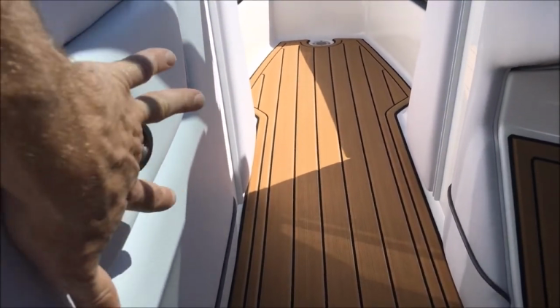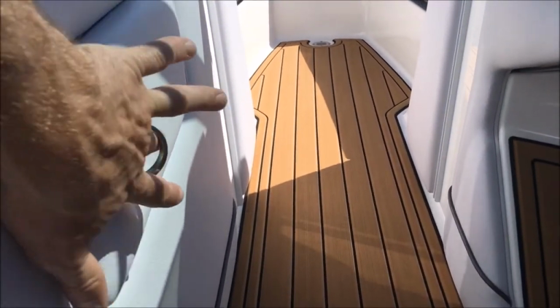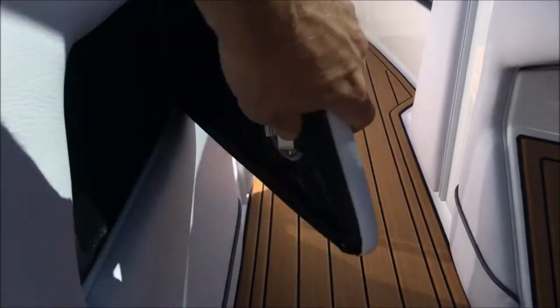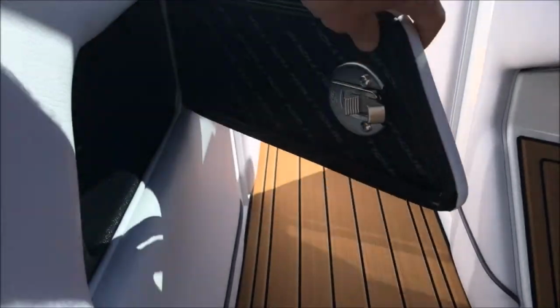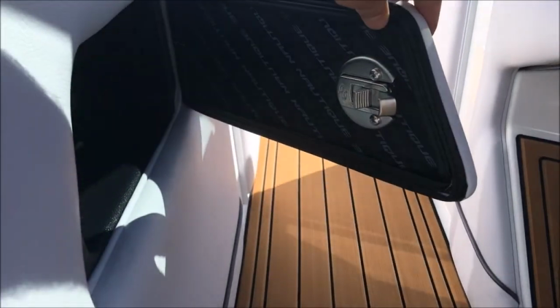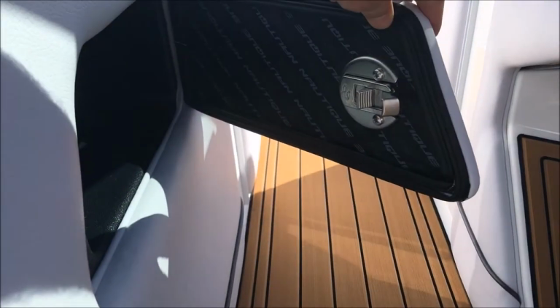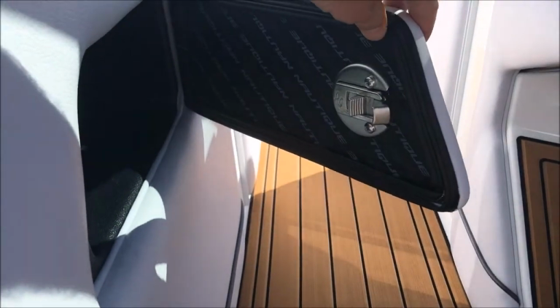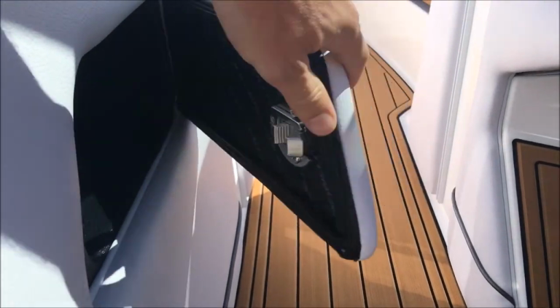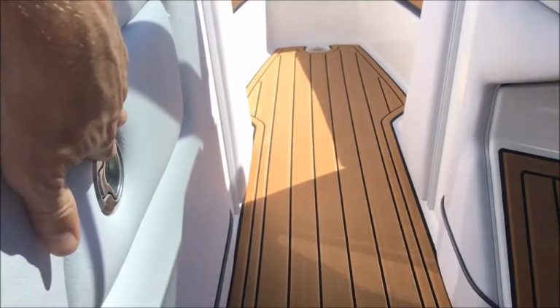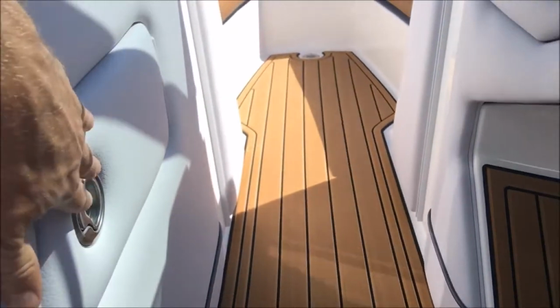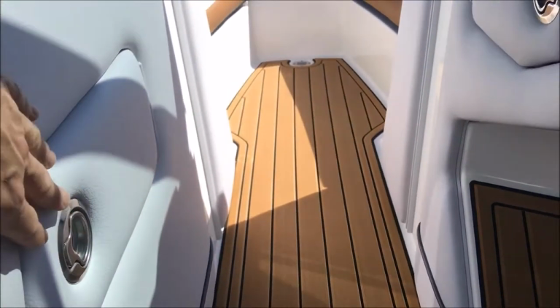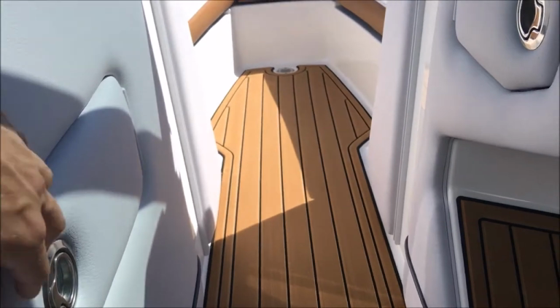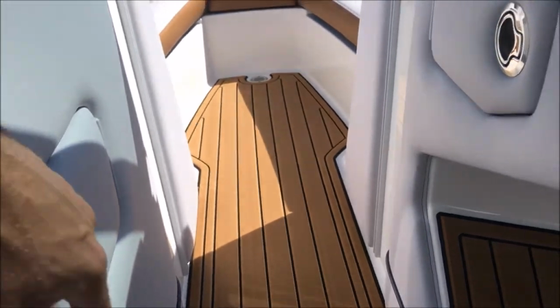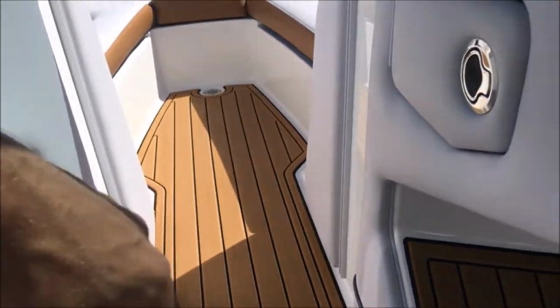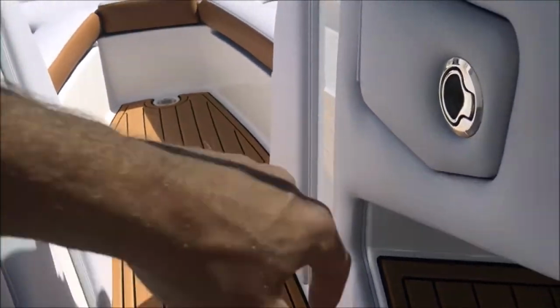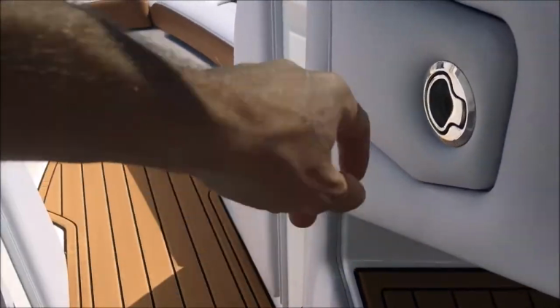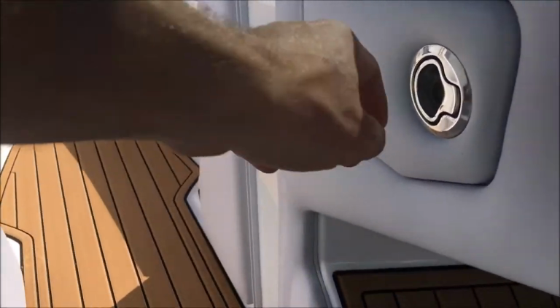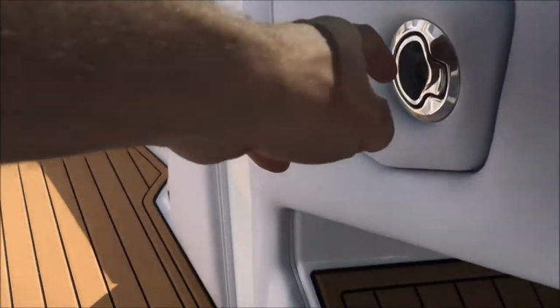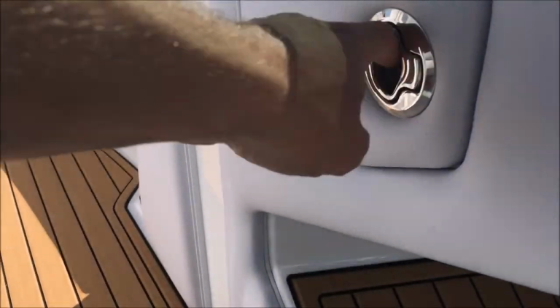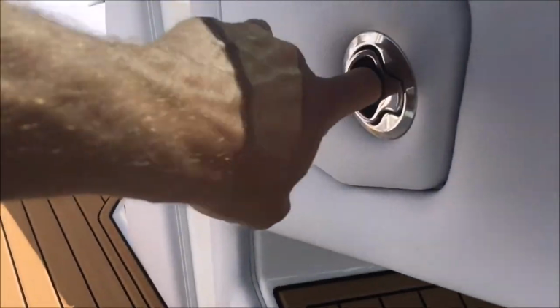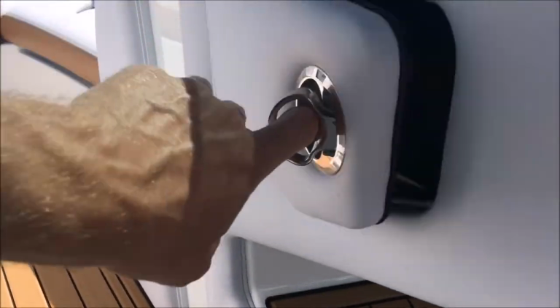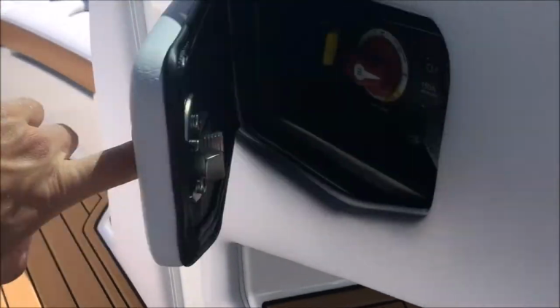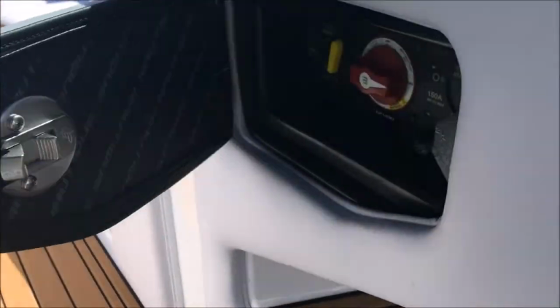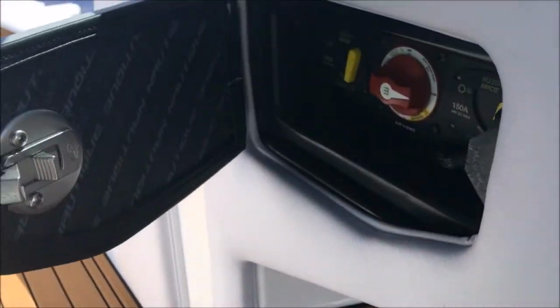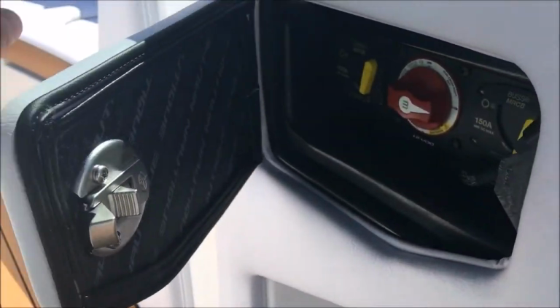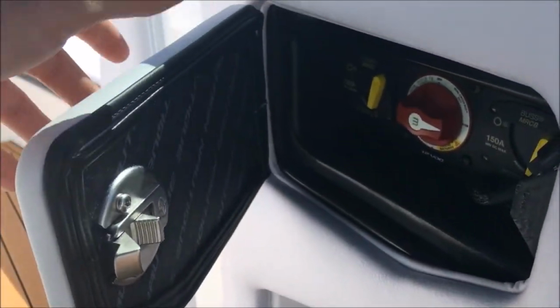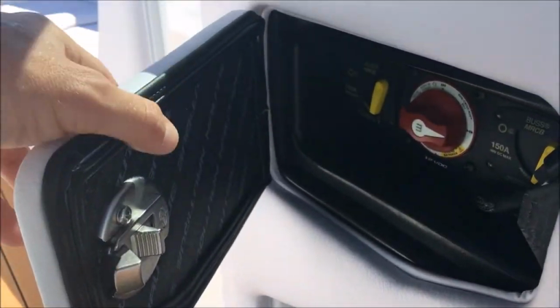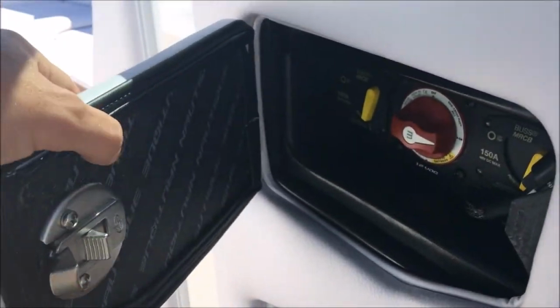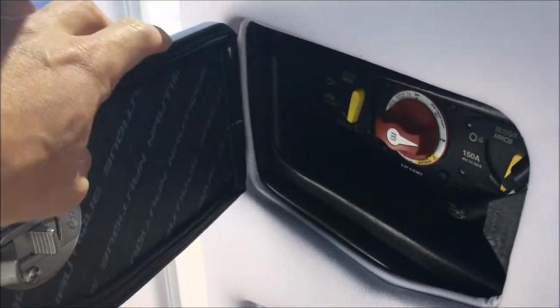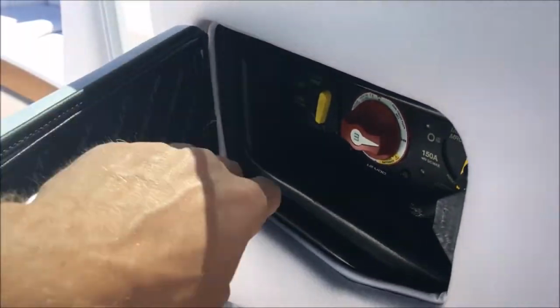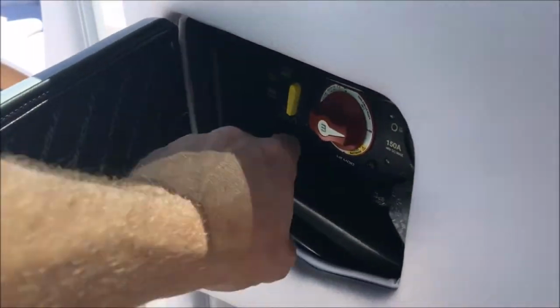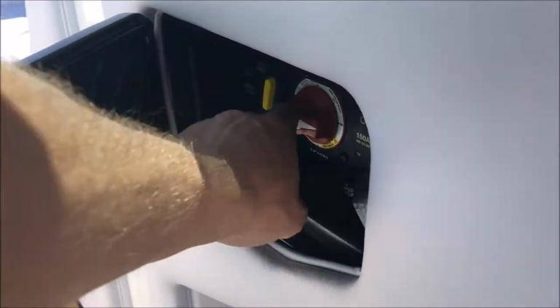The compartment on the left opens up to your trash can, and the one on the right opens up to your battery switch.